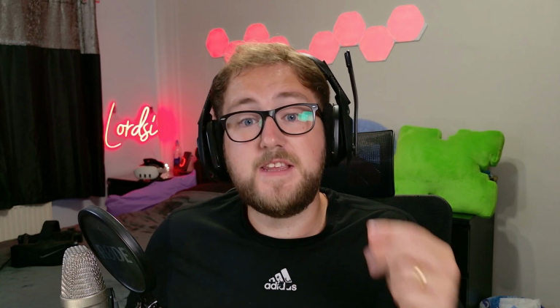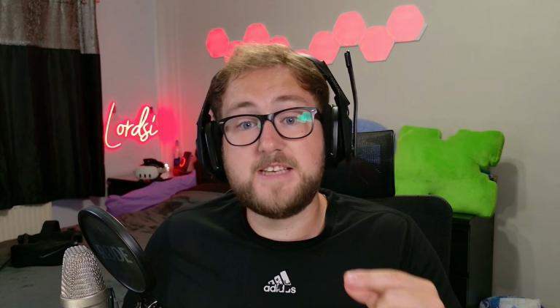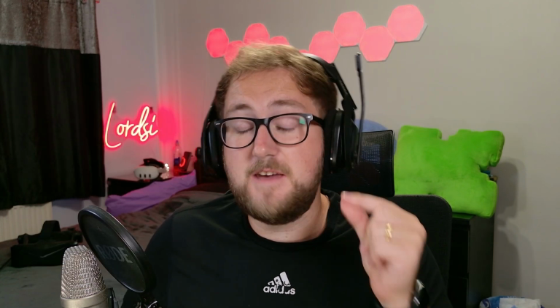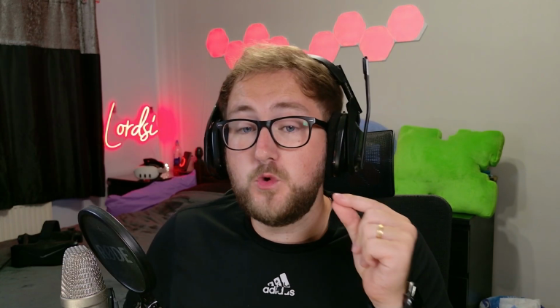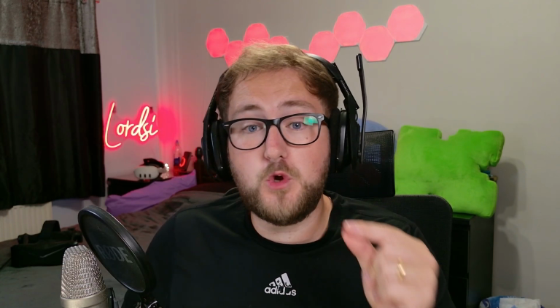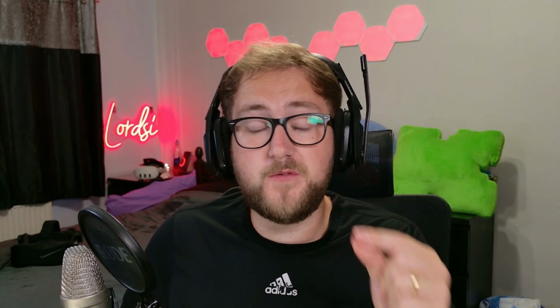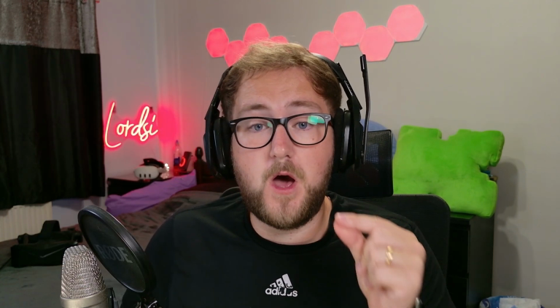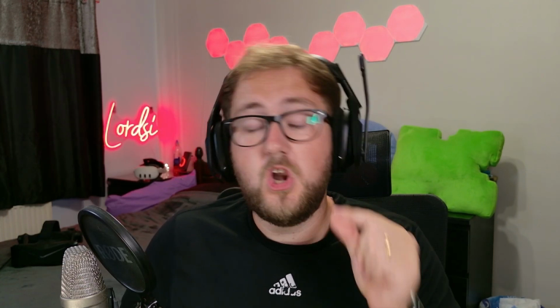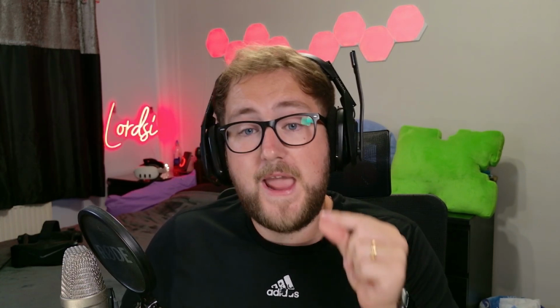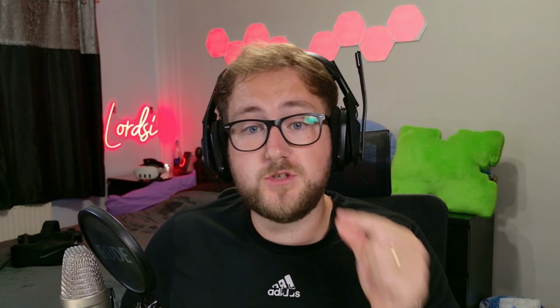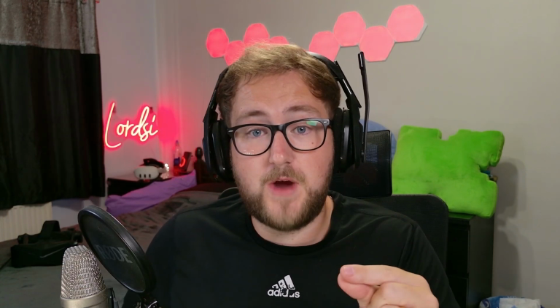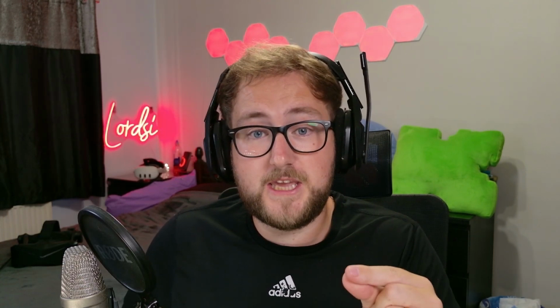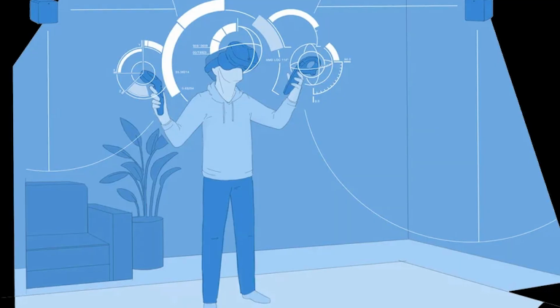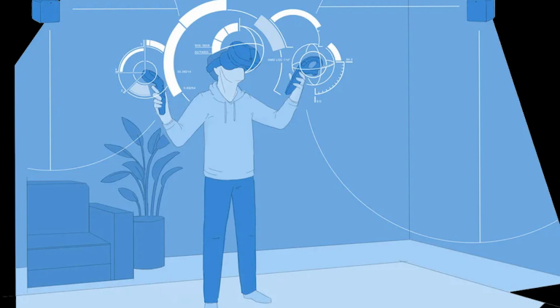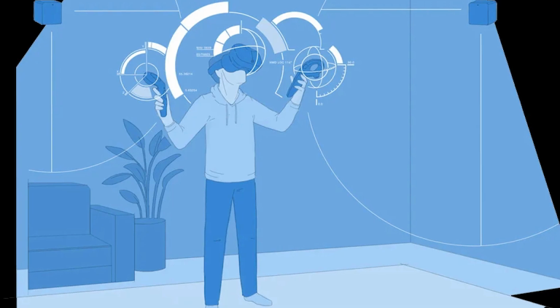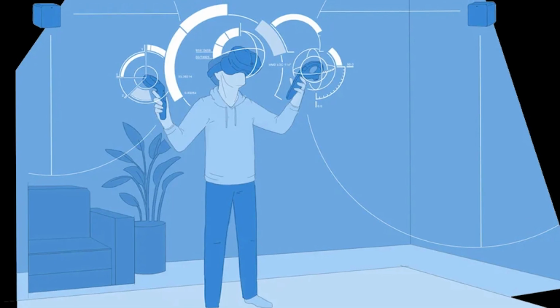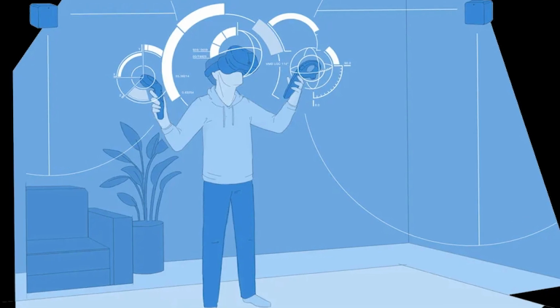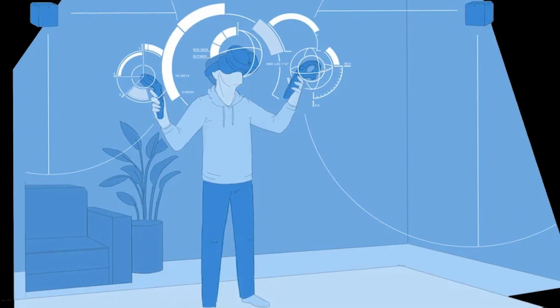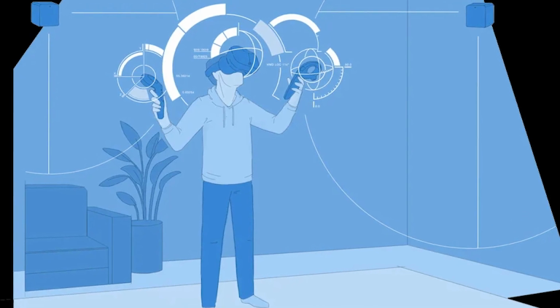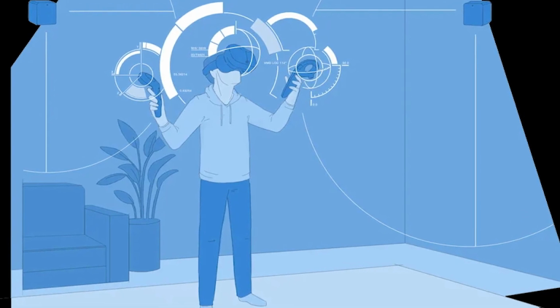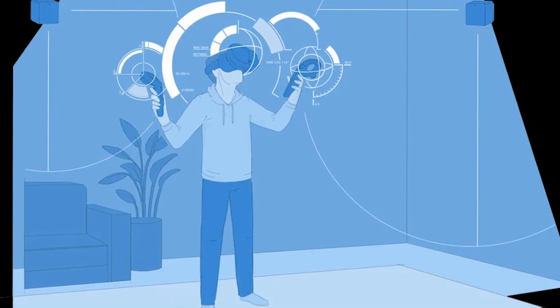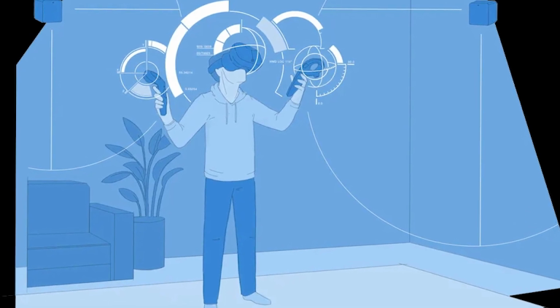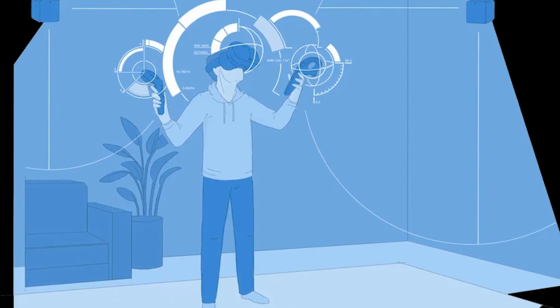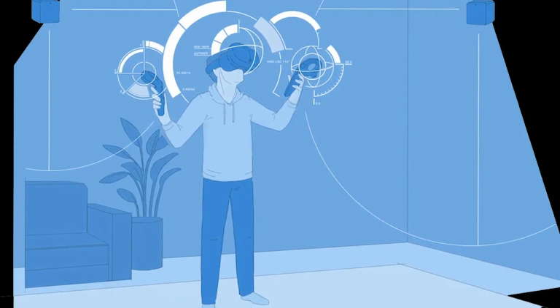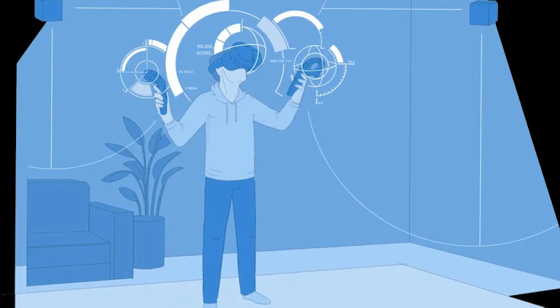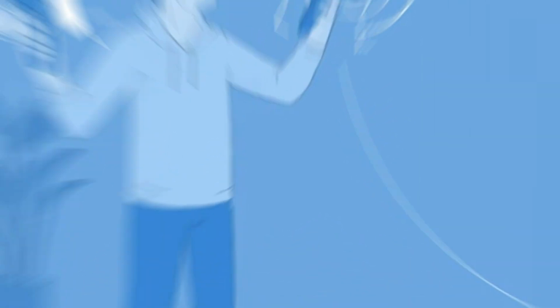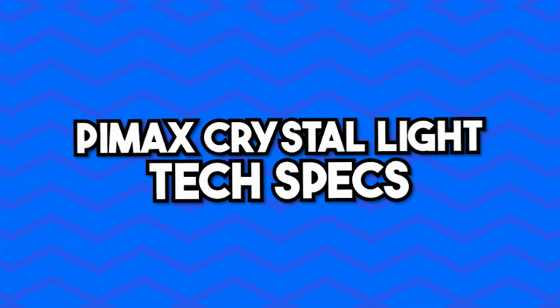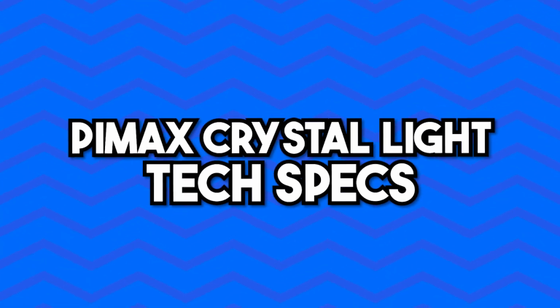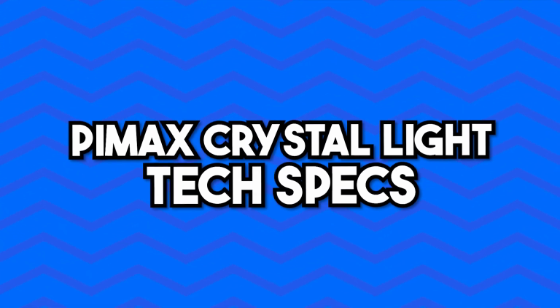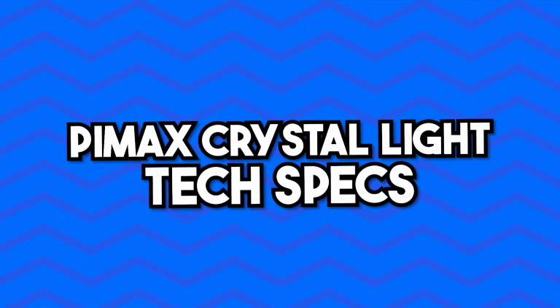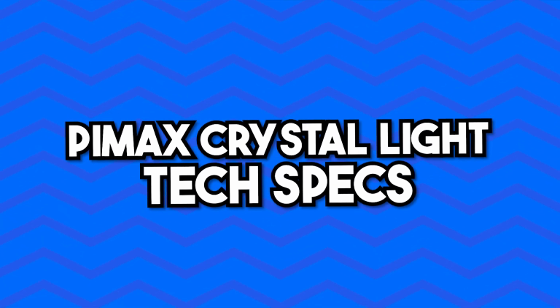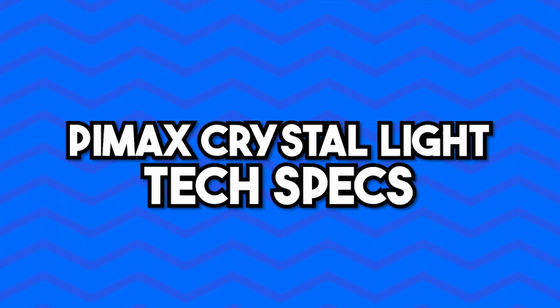And yes, if you do prefer lighthouse tracking, you are able to use it with the Pimax Crystal Light.